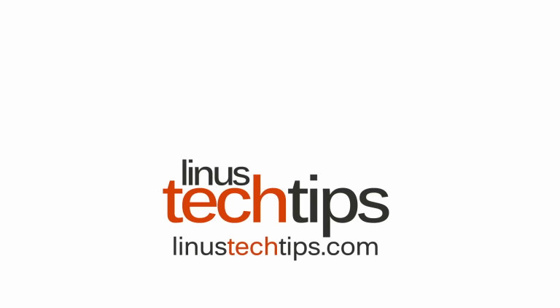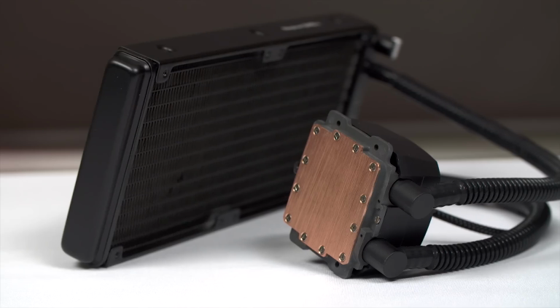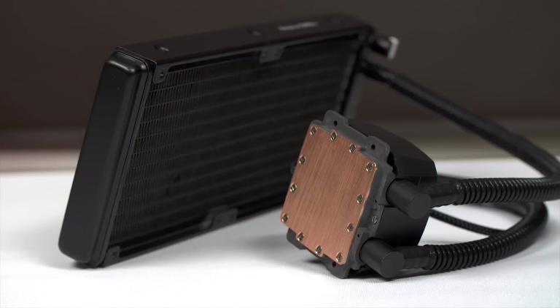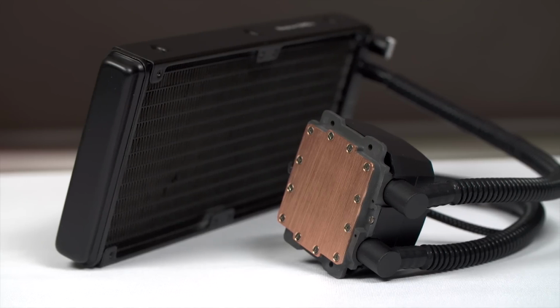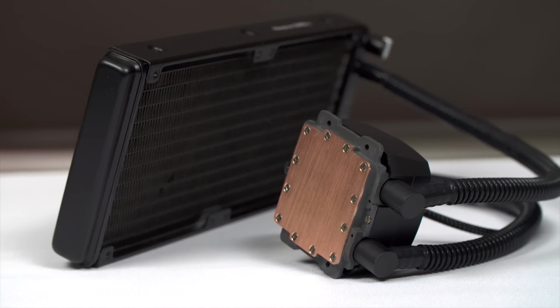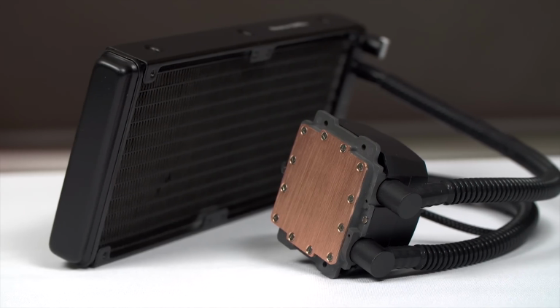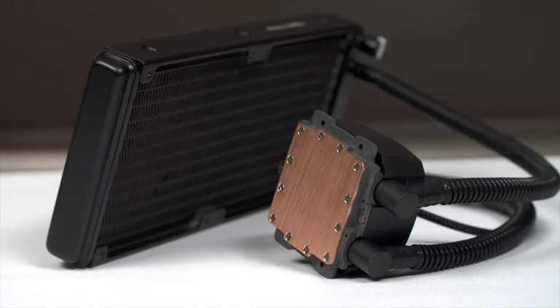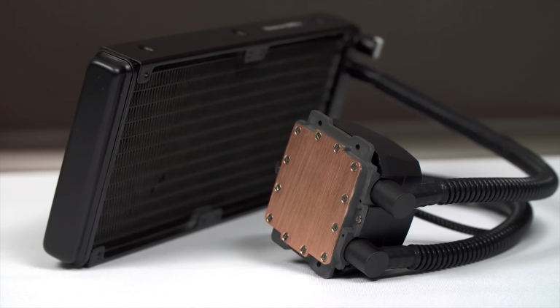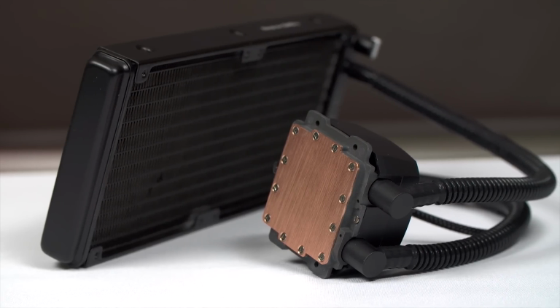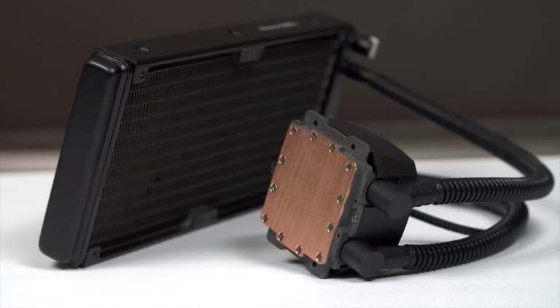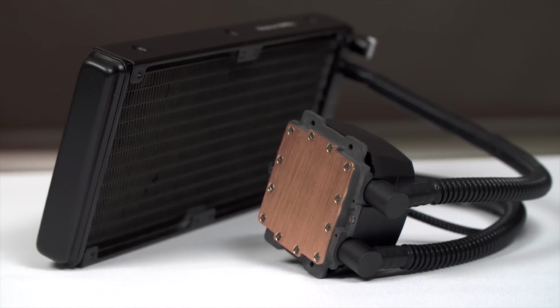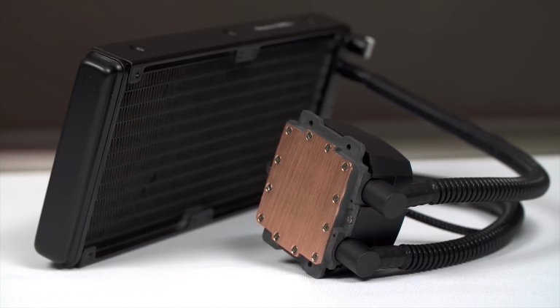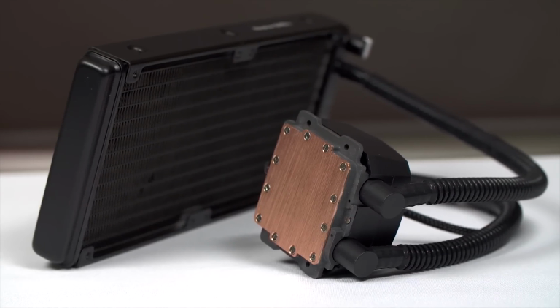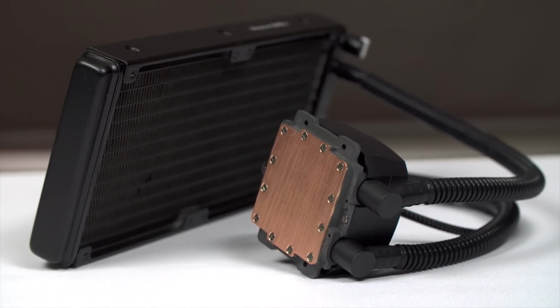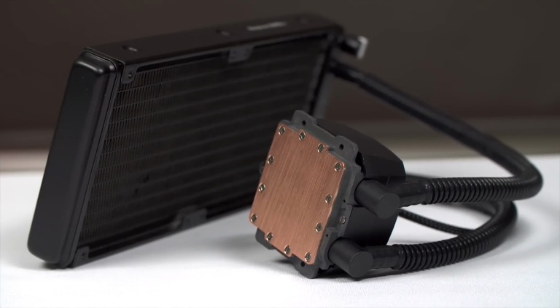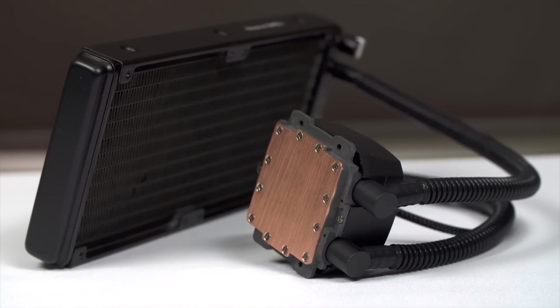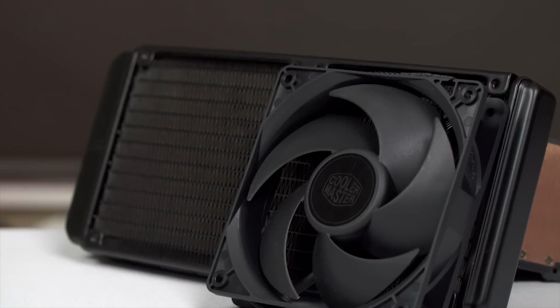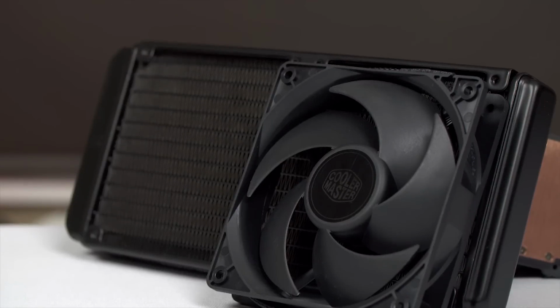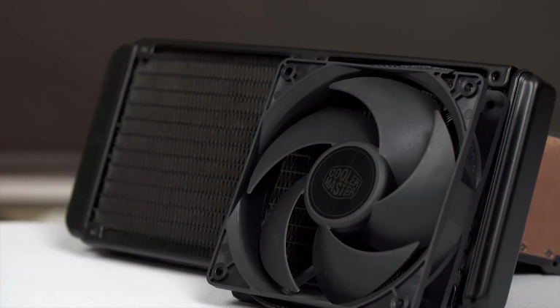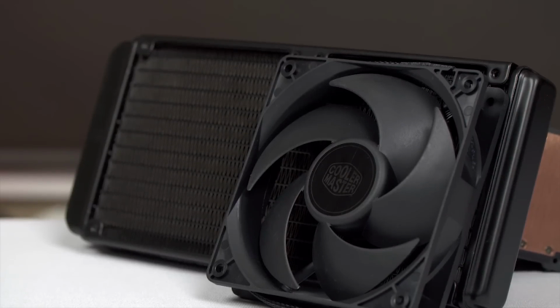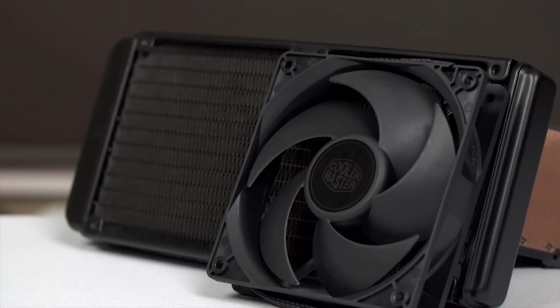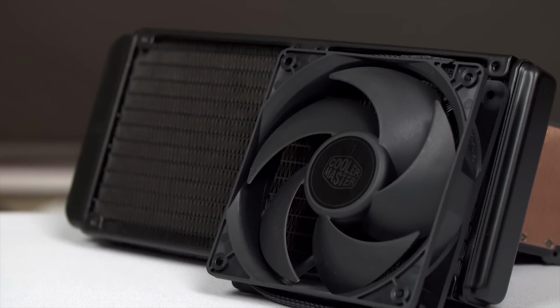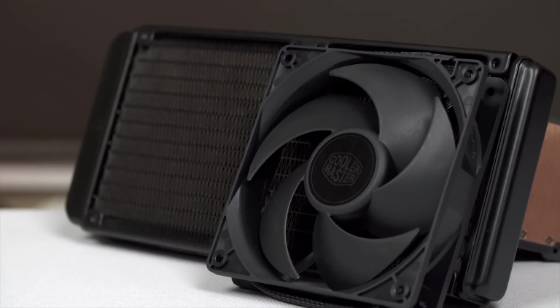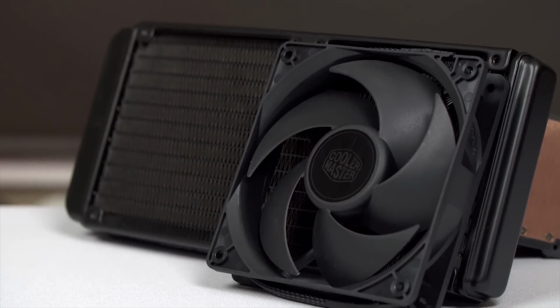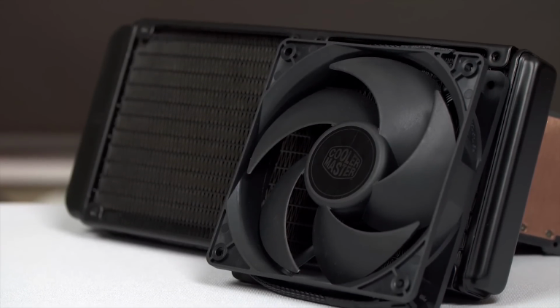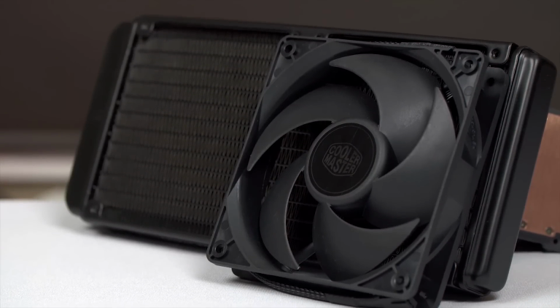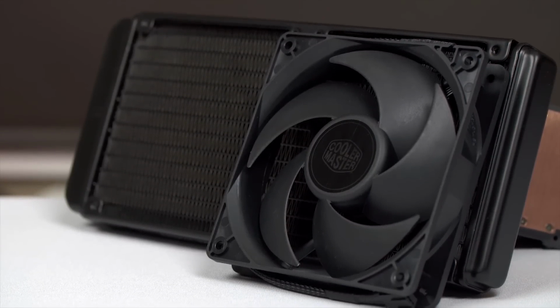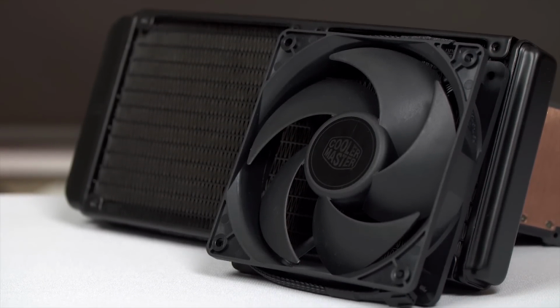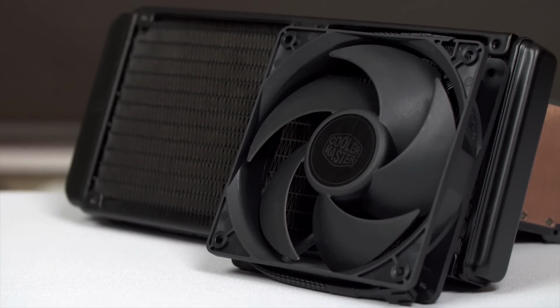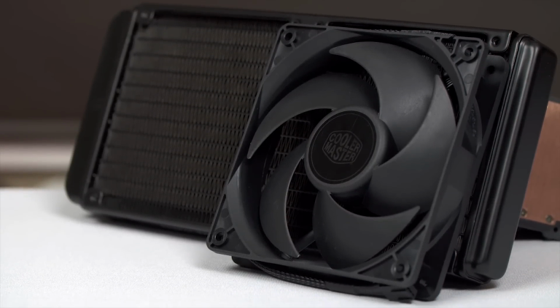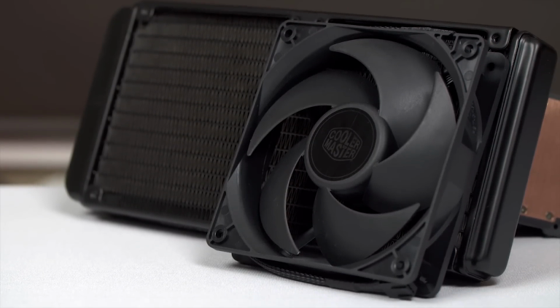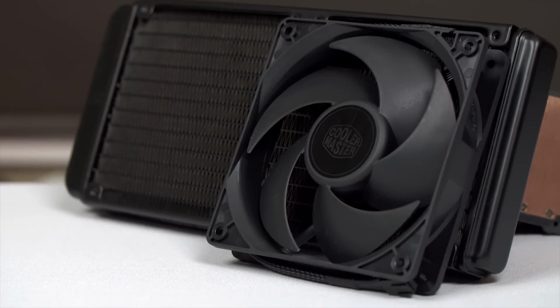The Cooler Master Neptun 240M features an exclusive pump design and their new Silencio fans to provide impressive near-silent performance. Click now to learn more.